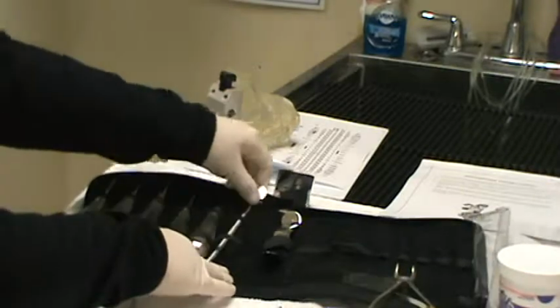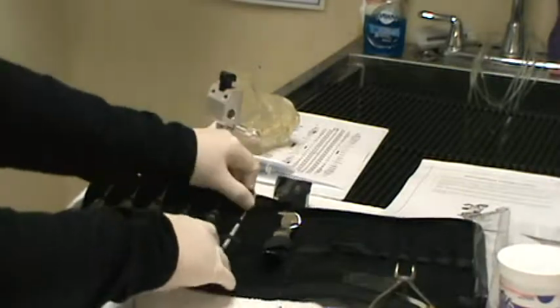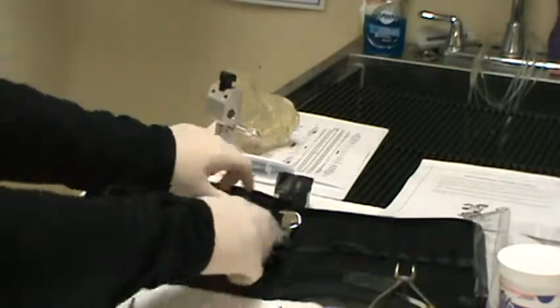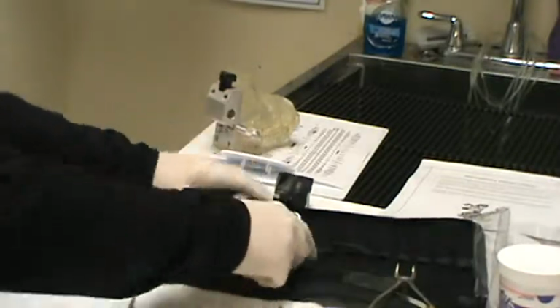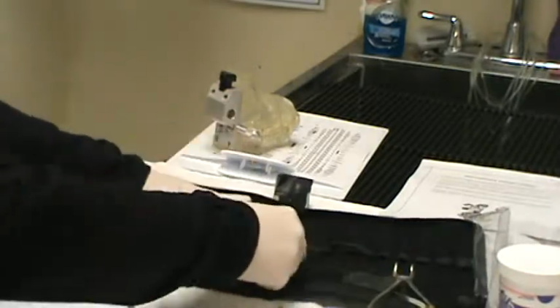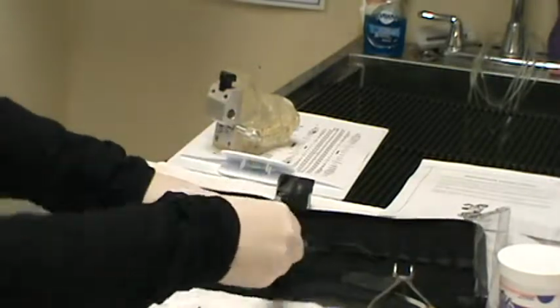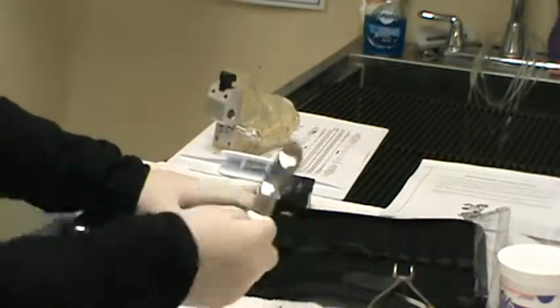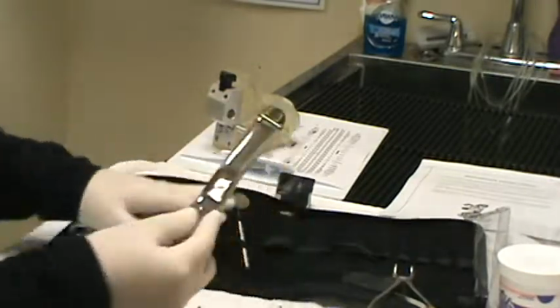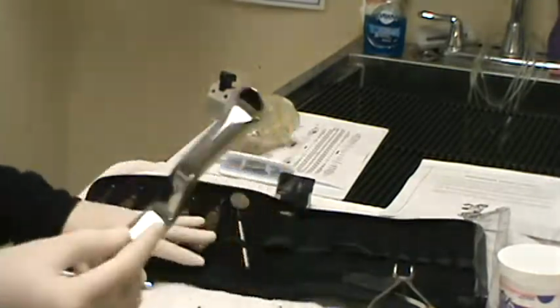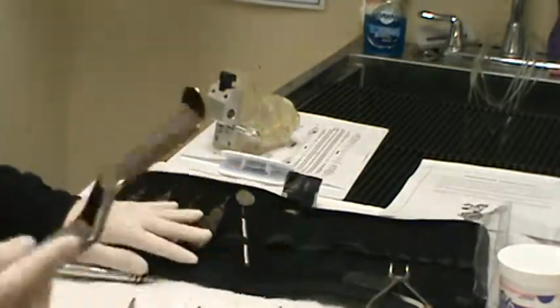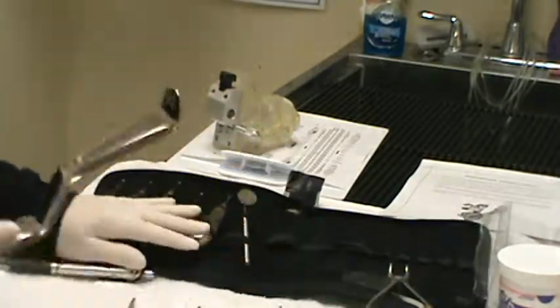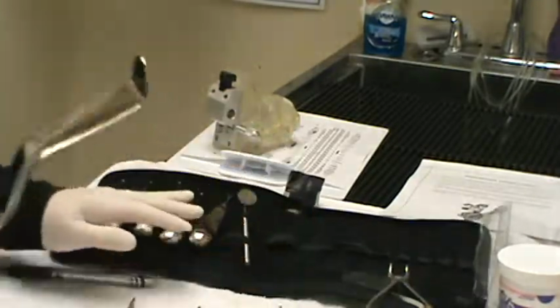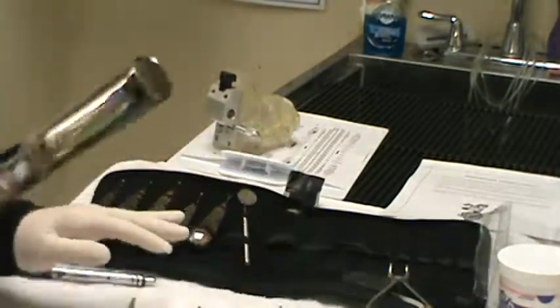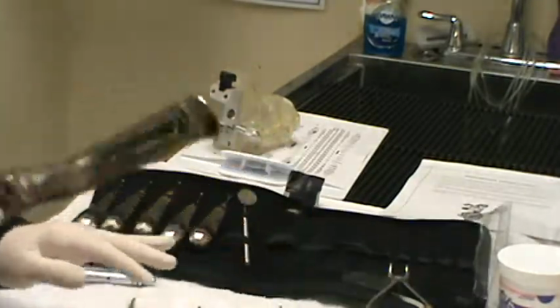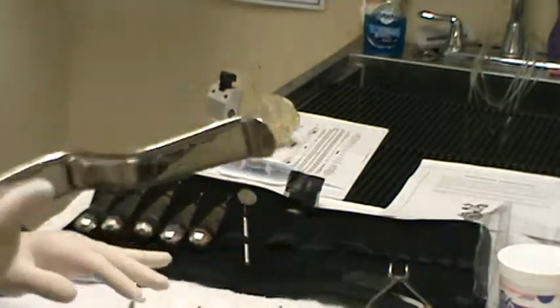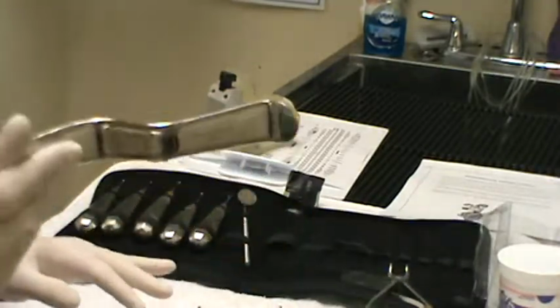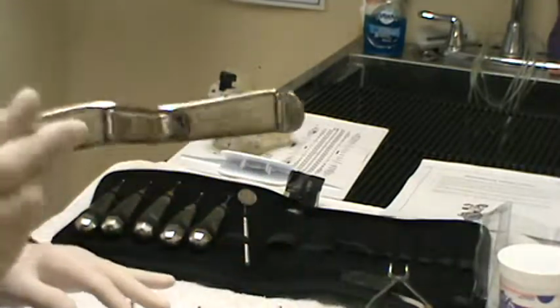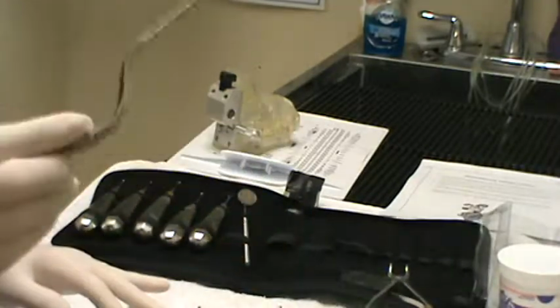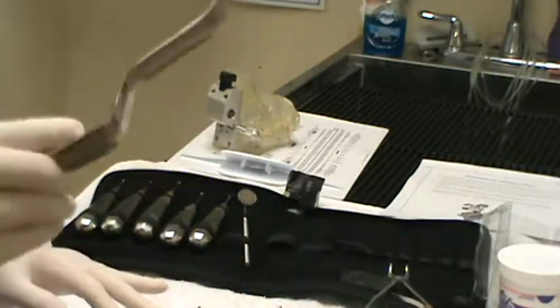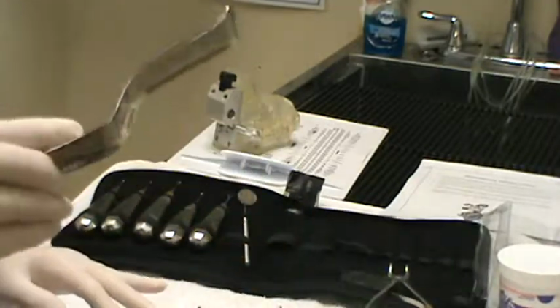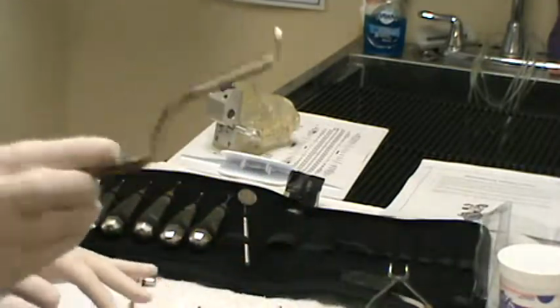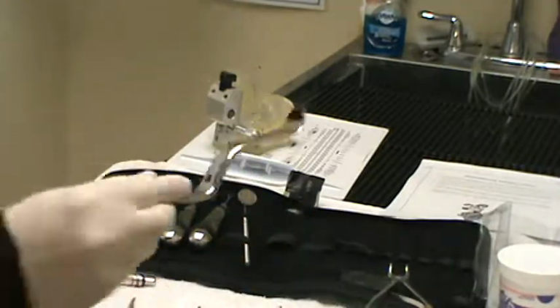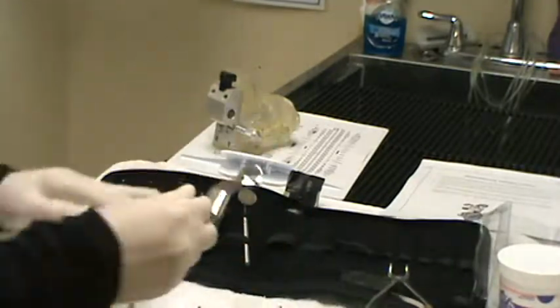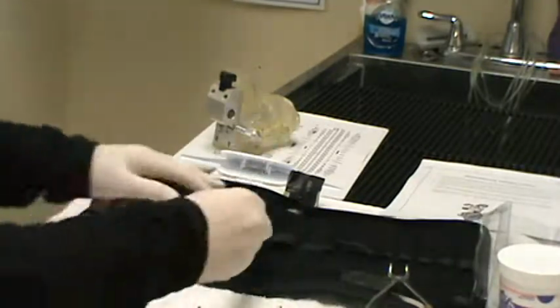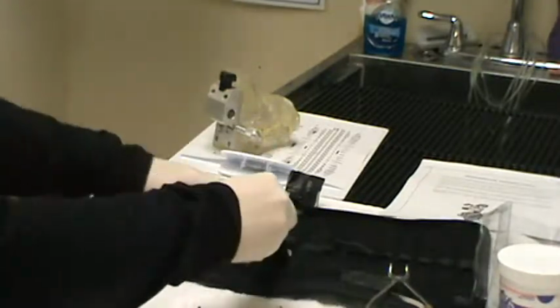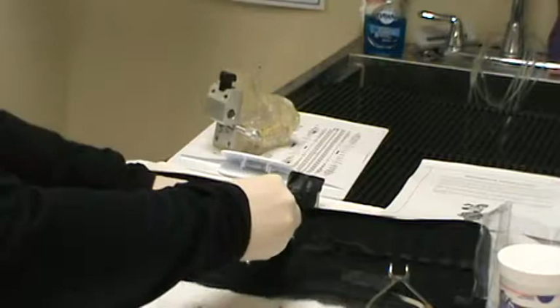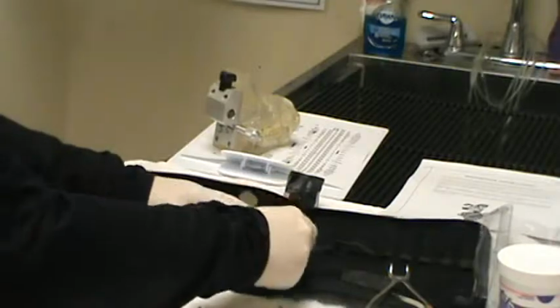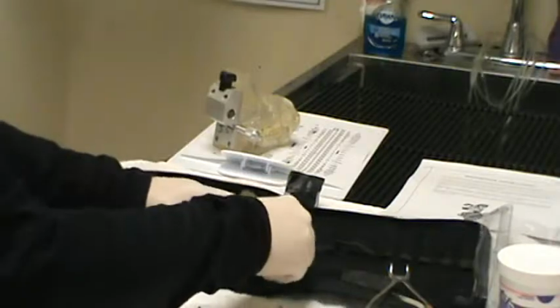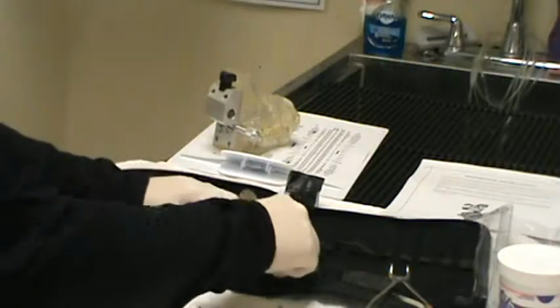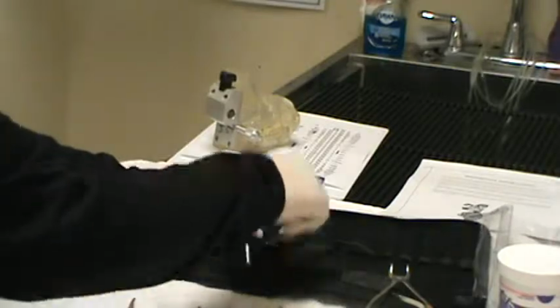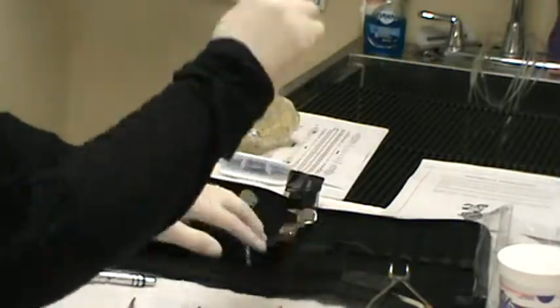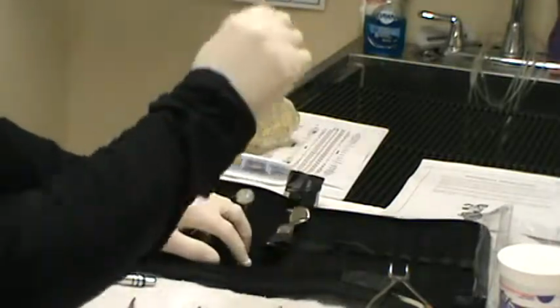We have various sizes of periodontal elevators — these are used to break down the periodontal ligament around the alveolar bone, elevate and break down that ligament in the socket, and elevate the tooth so you can extract it. We also have a little mouth mirror, and a cheek or tongue guard, though we don't use those too often.